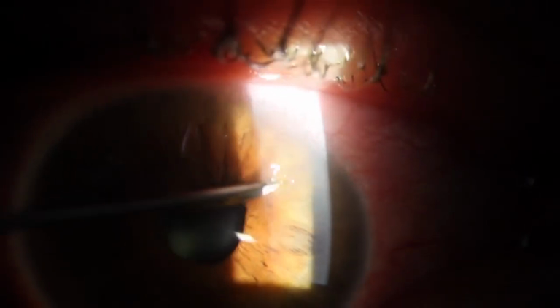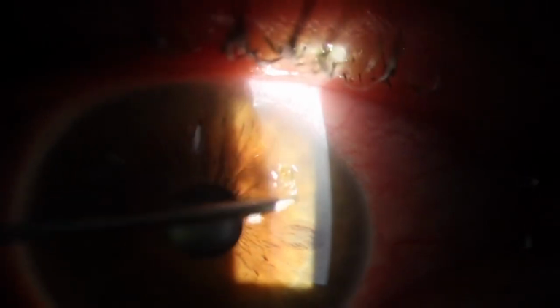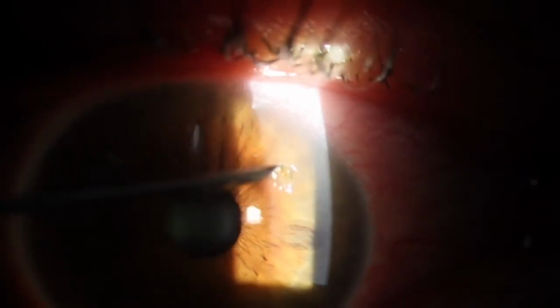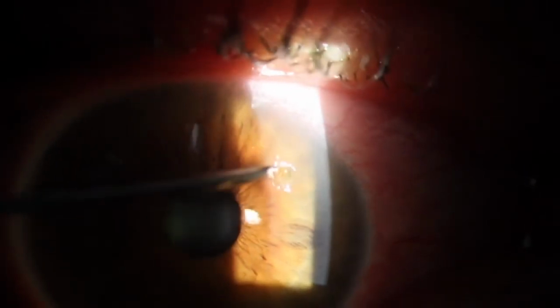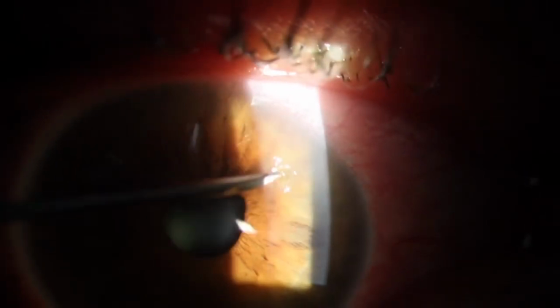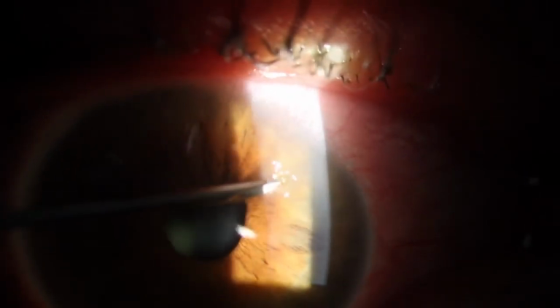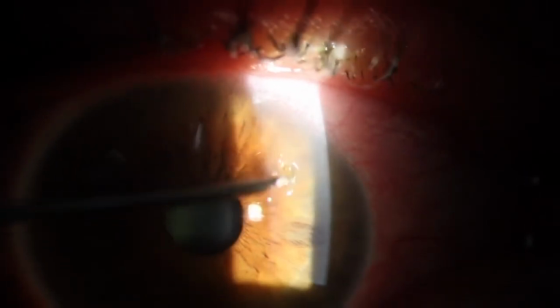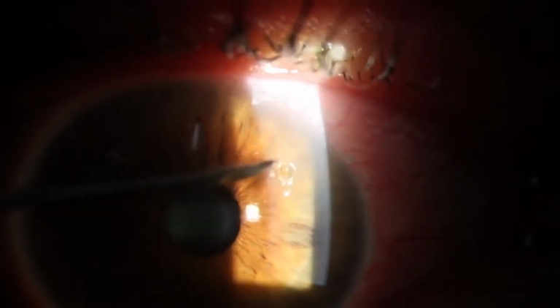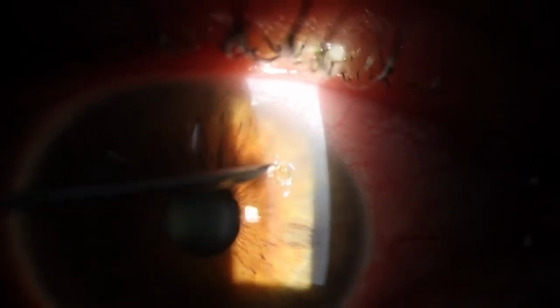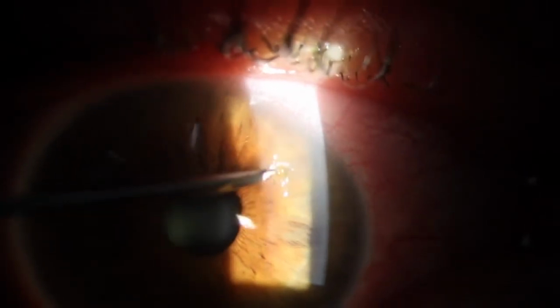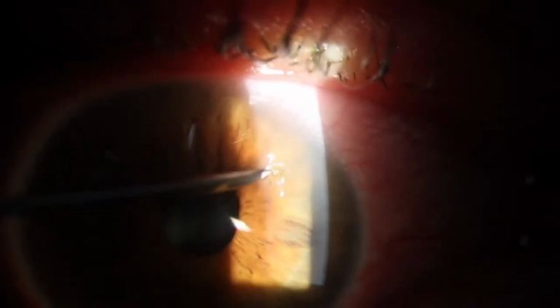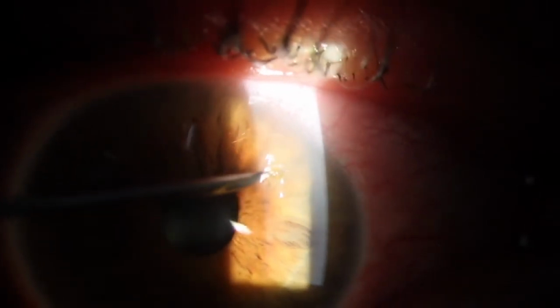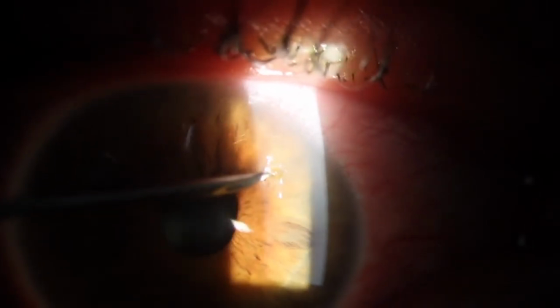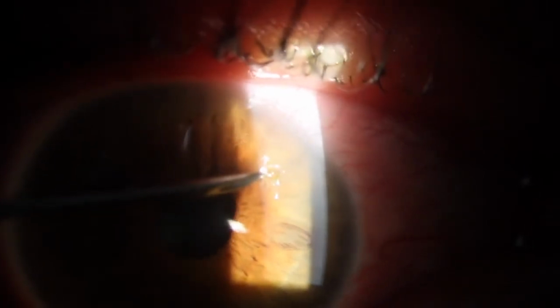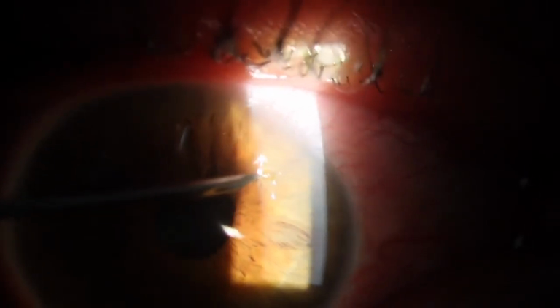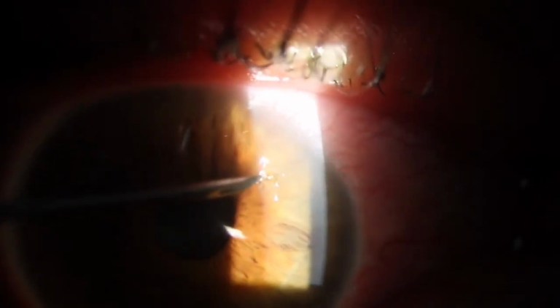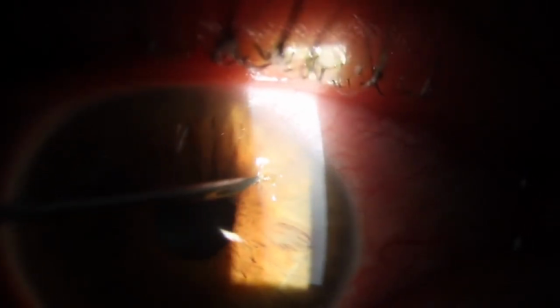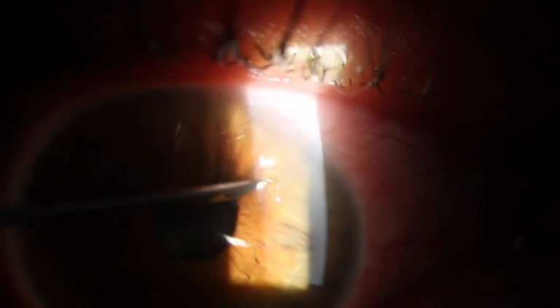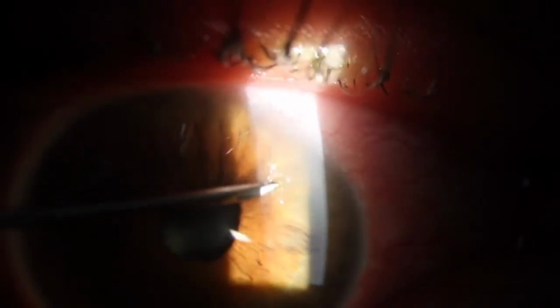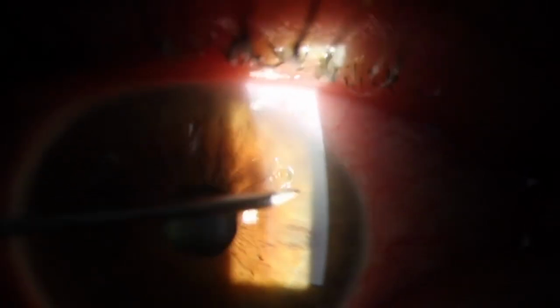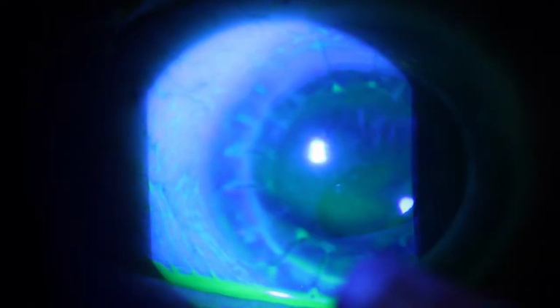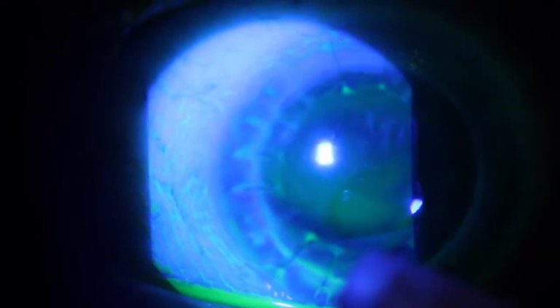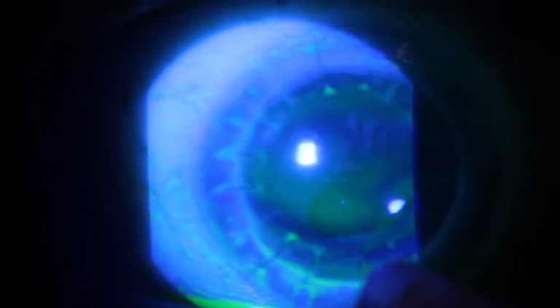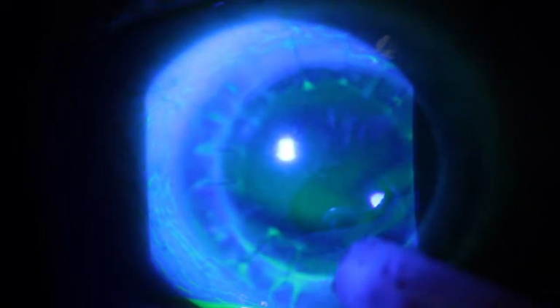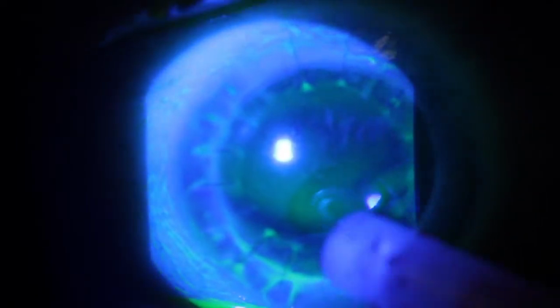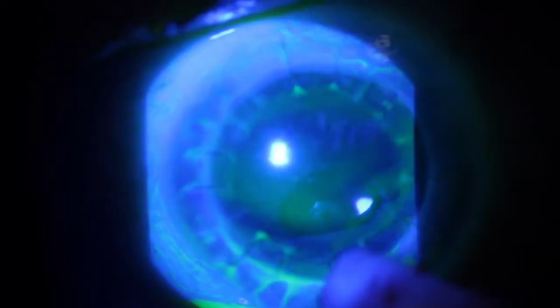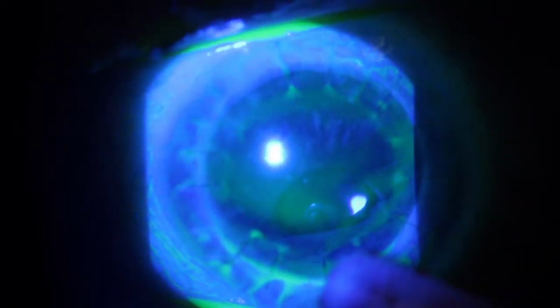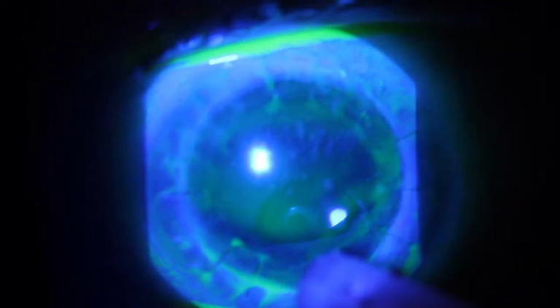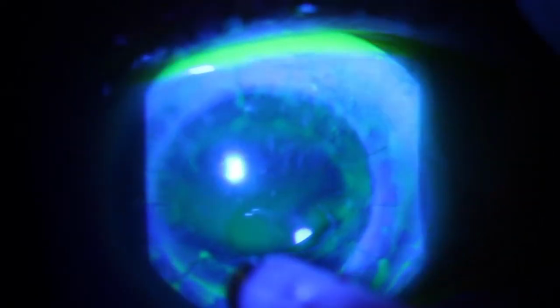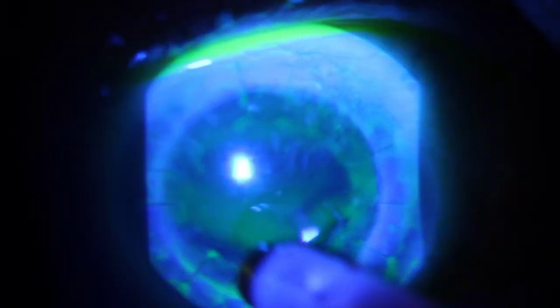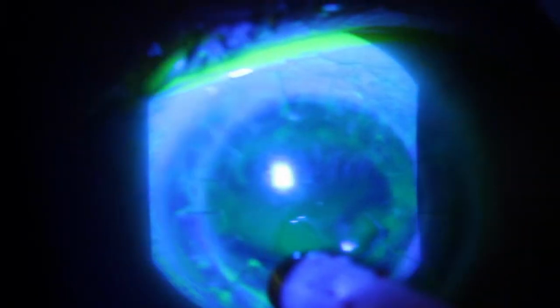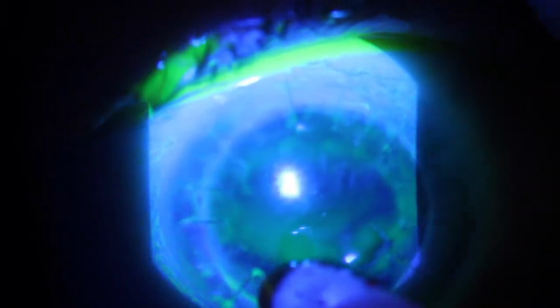It's also important that the fornices are examined thoroughly and the upper lid is averted to ensure there's no hidden foreign body.